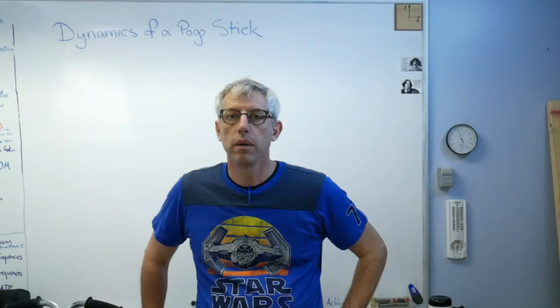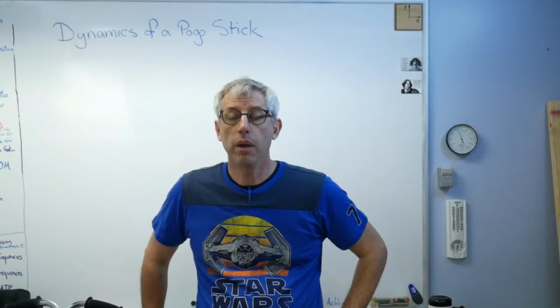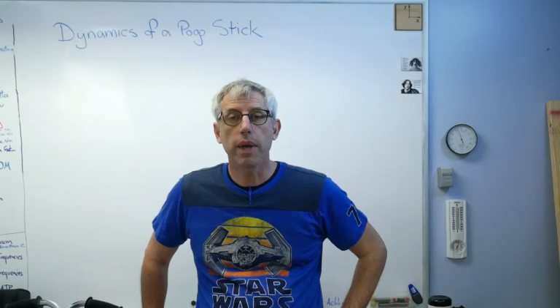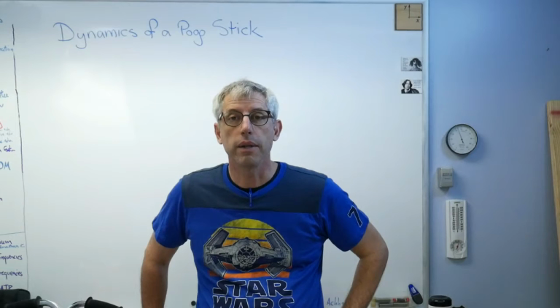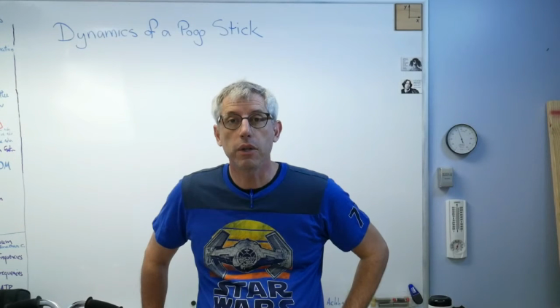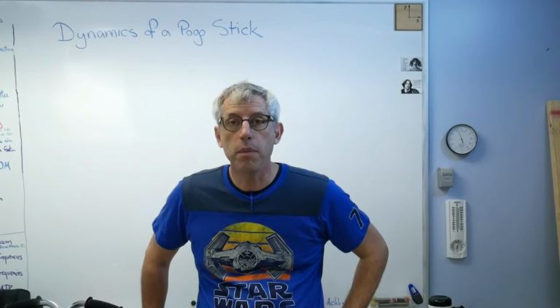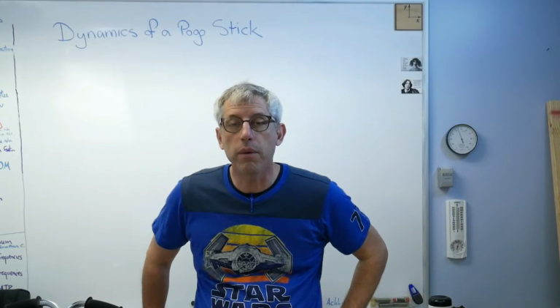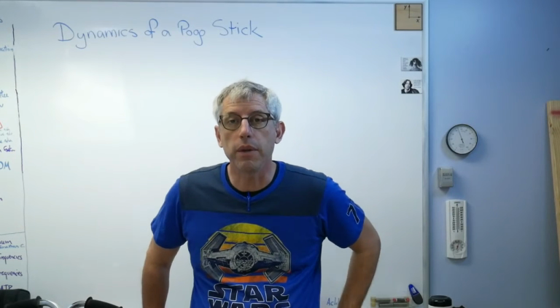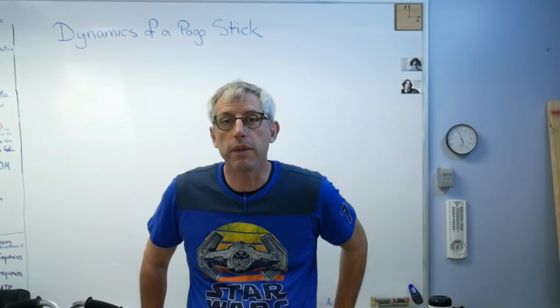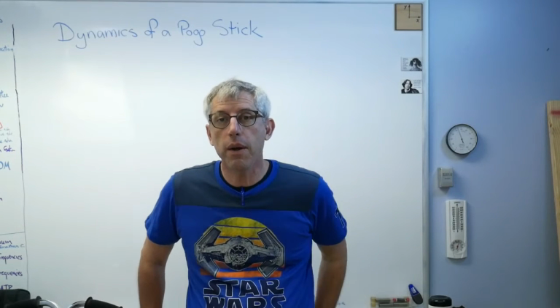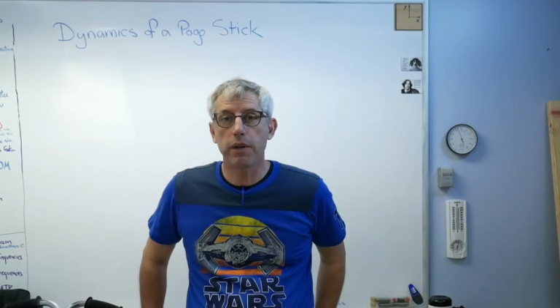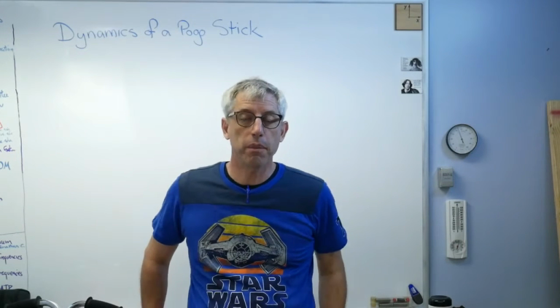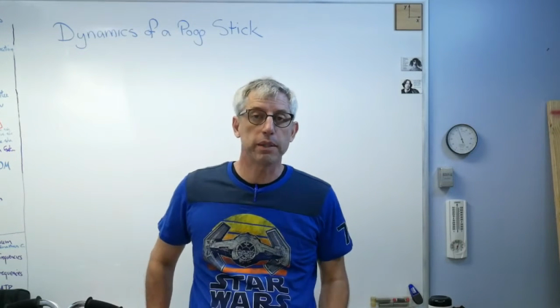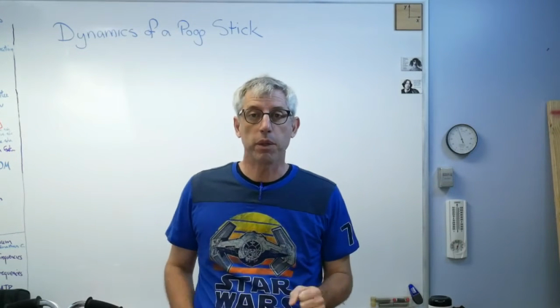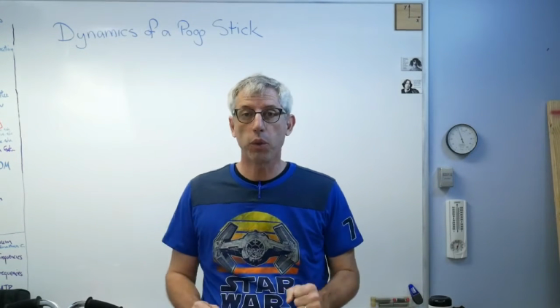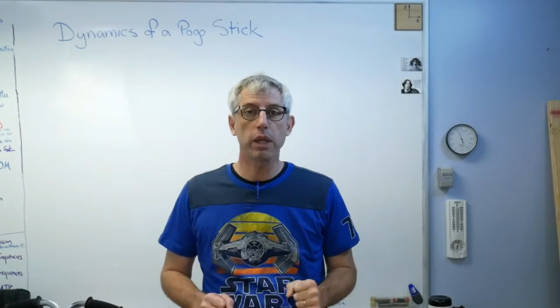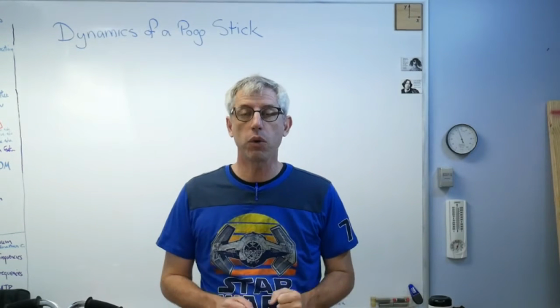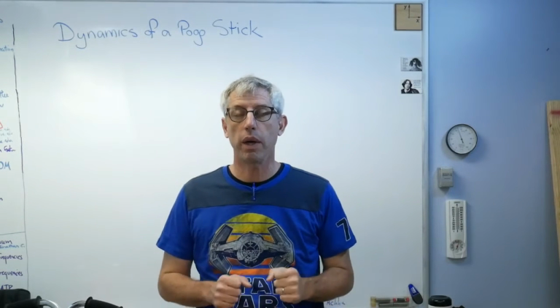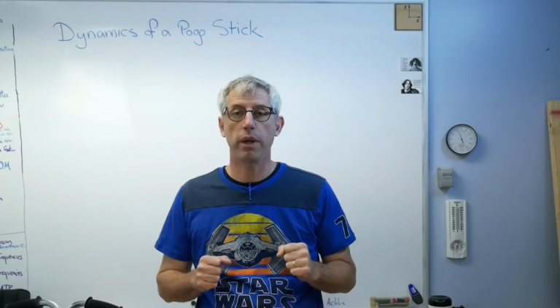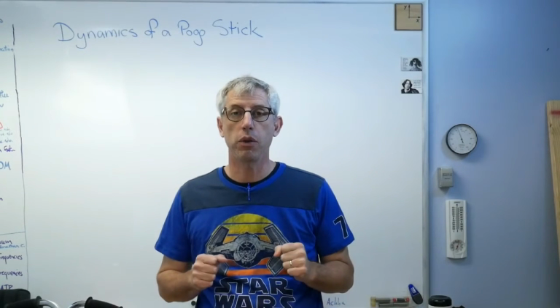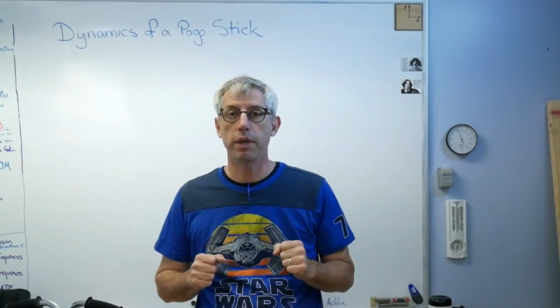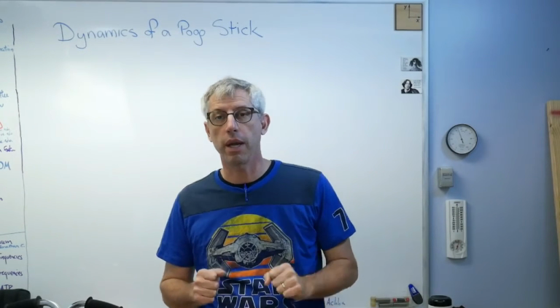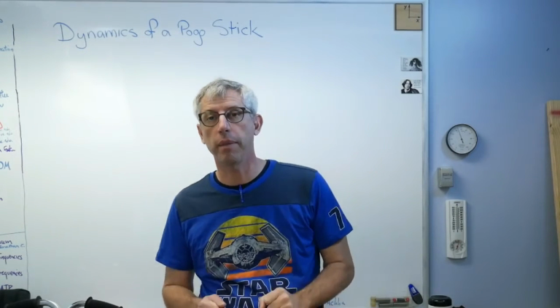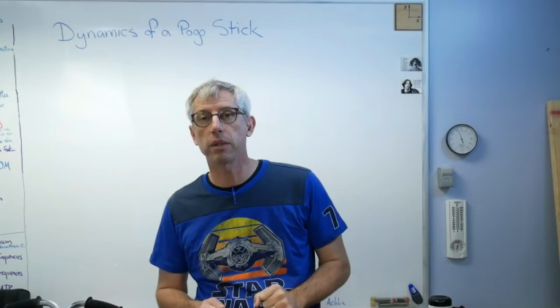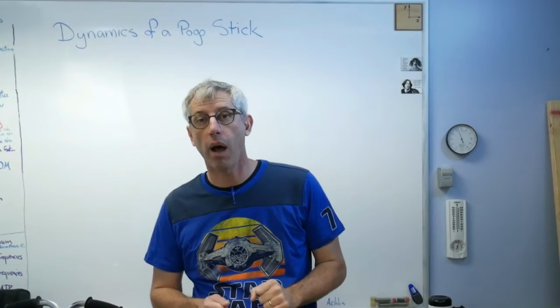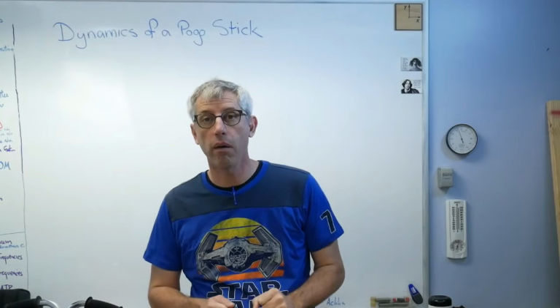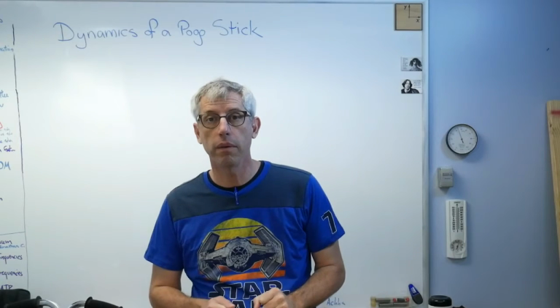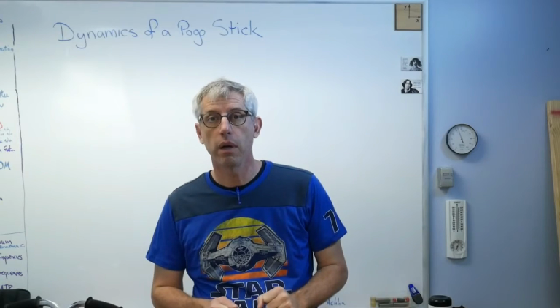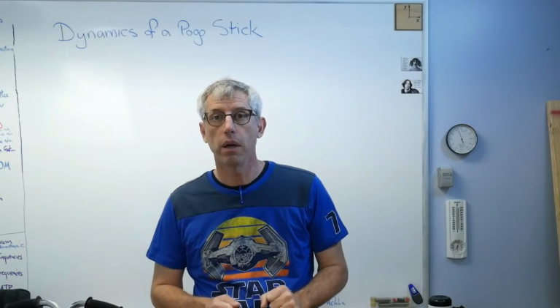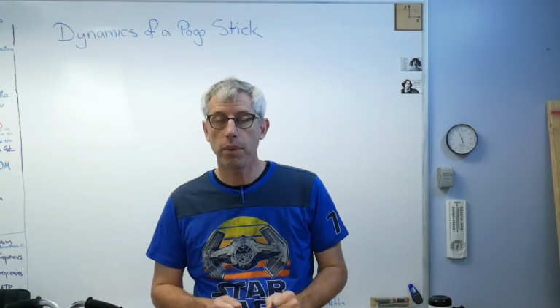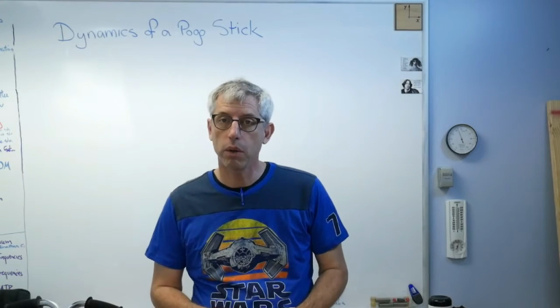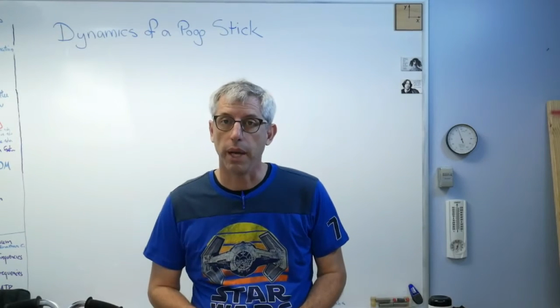Hello again. It's good to be back with you. Today I want to talk about something really cool — I want to do the dynamics of a pogo stick.